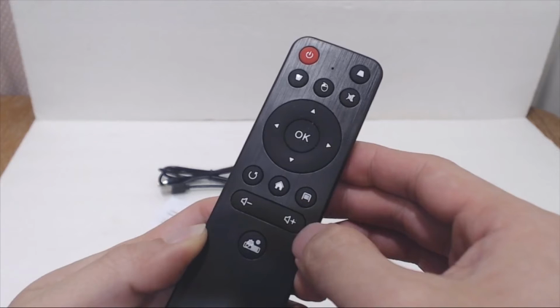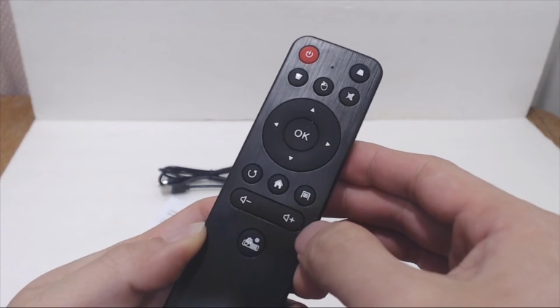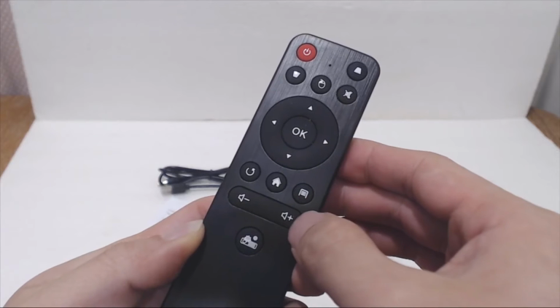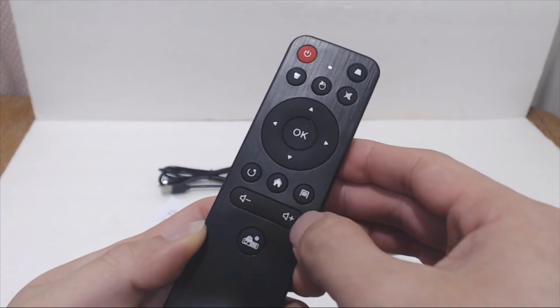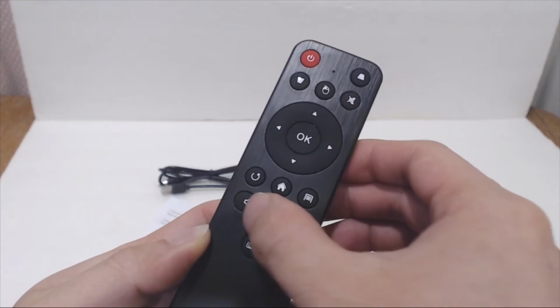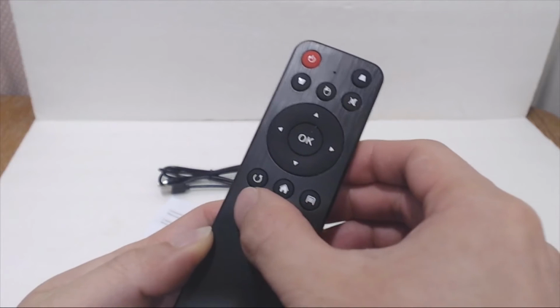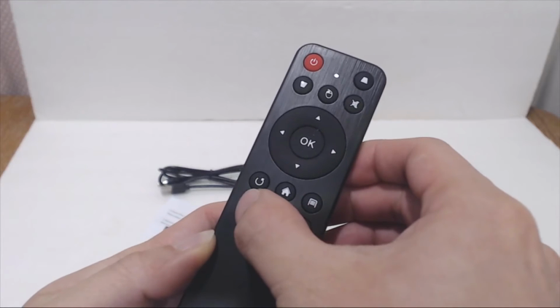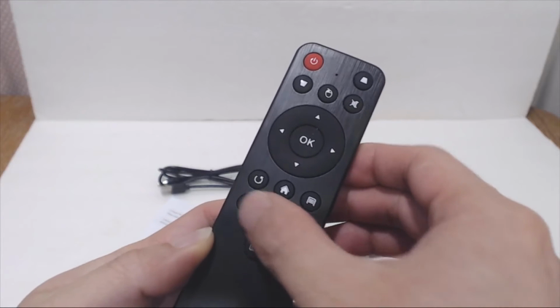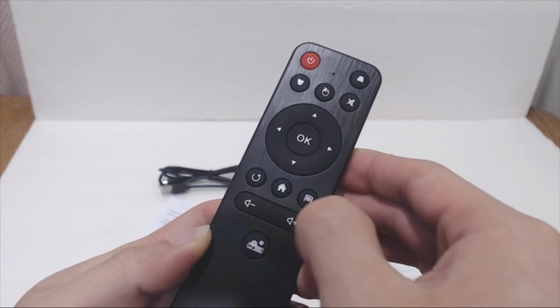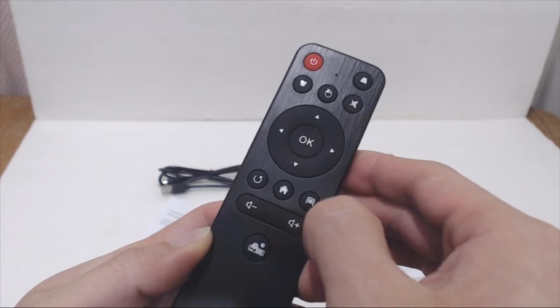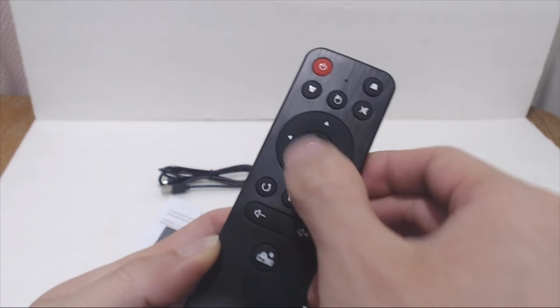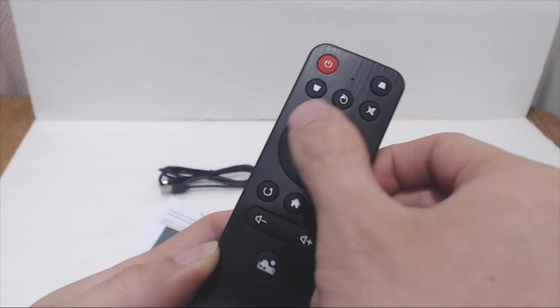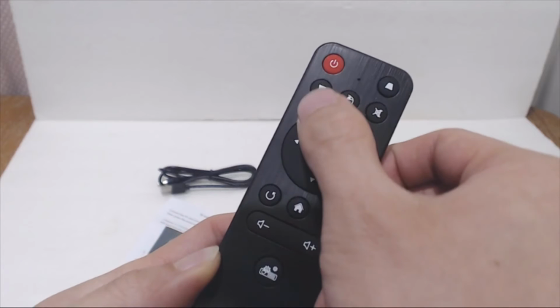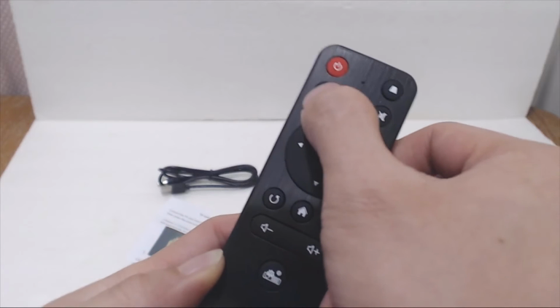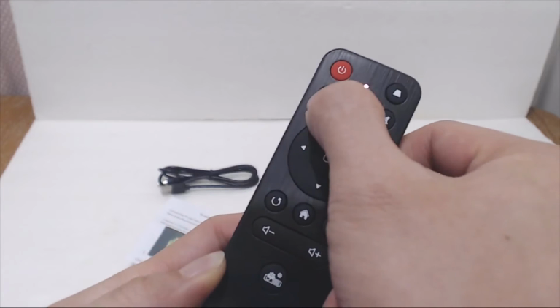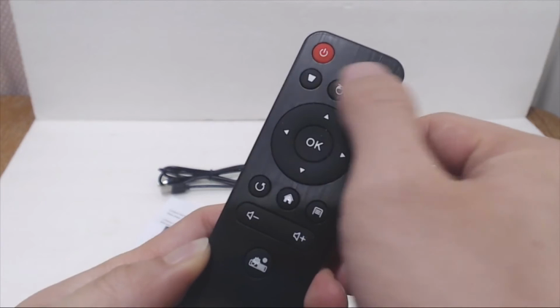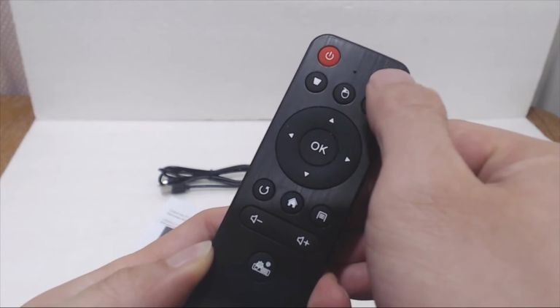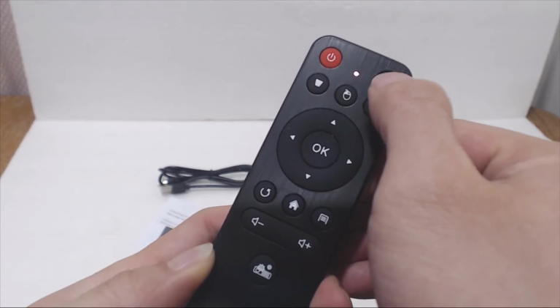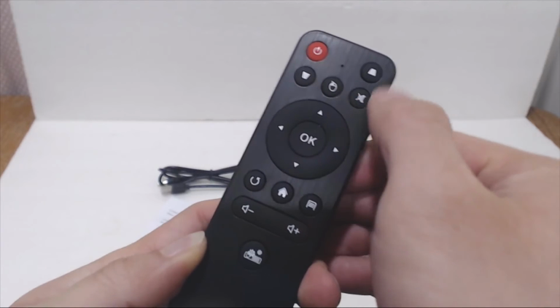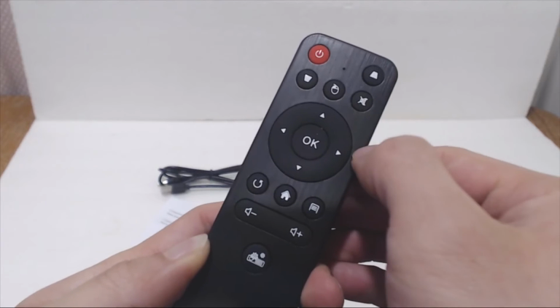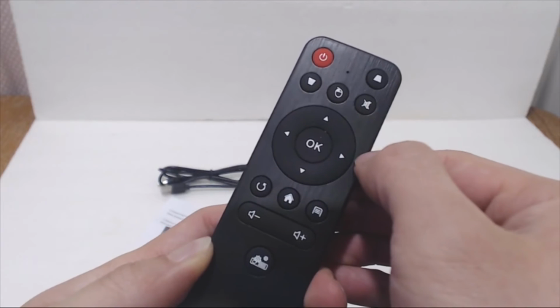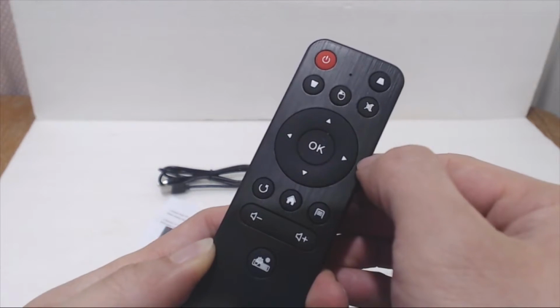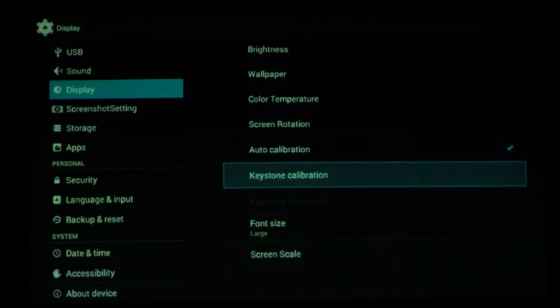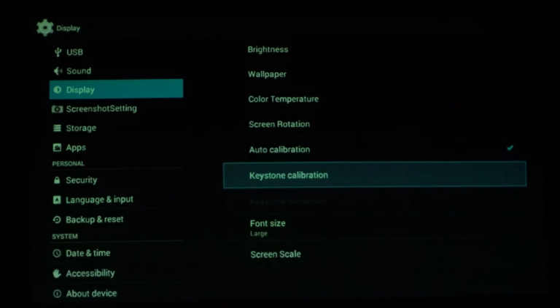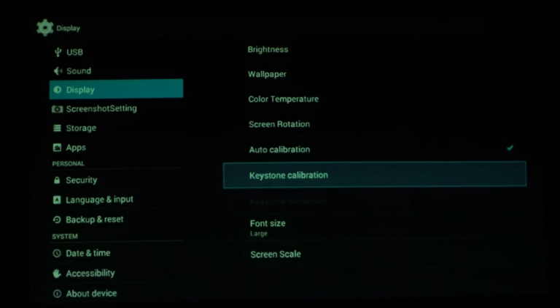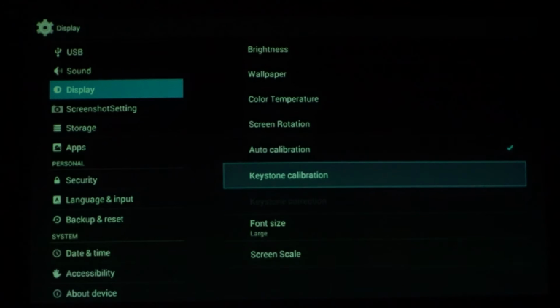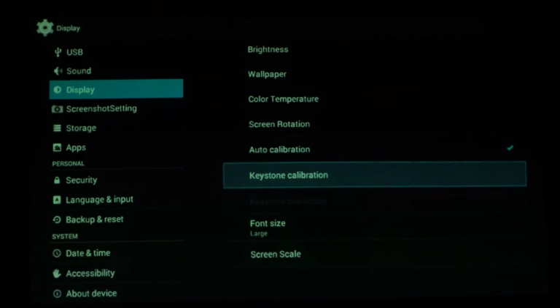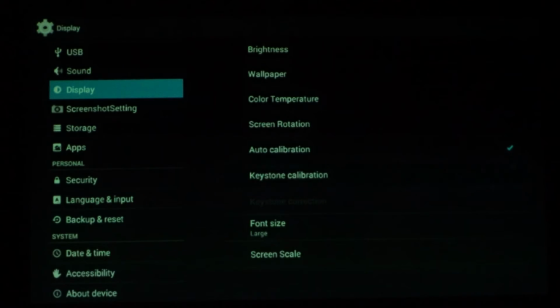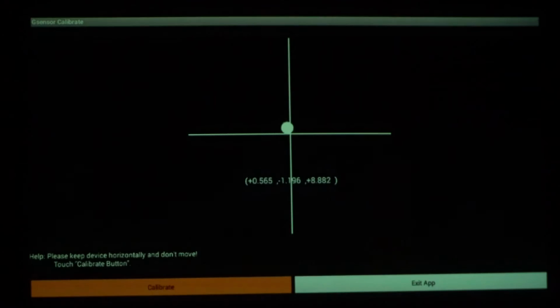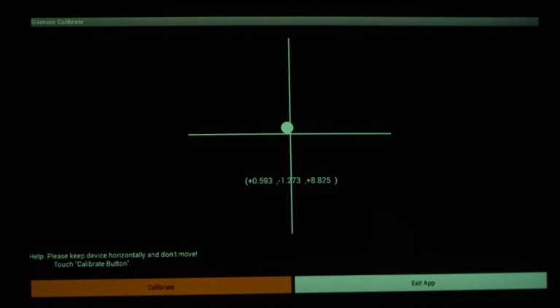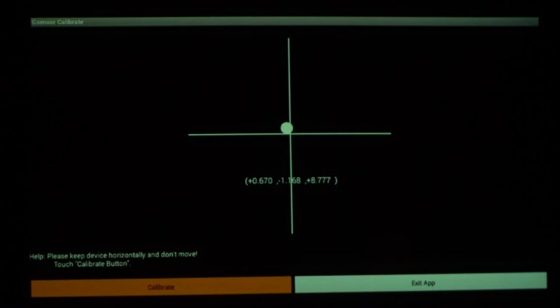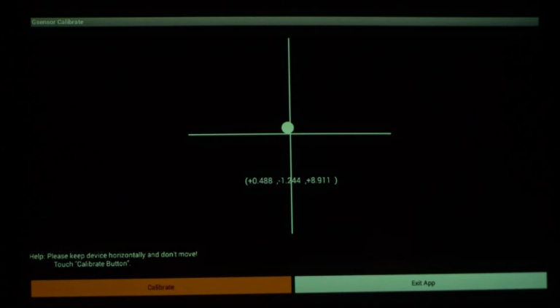The remote also lets you change the volume and adjust the screen keystone to square up the image, but you can also do this from the settings menu.